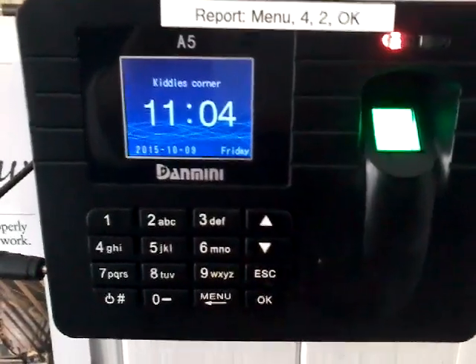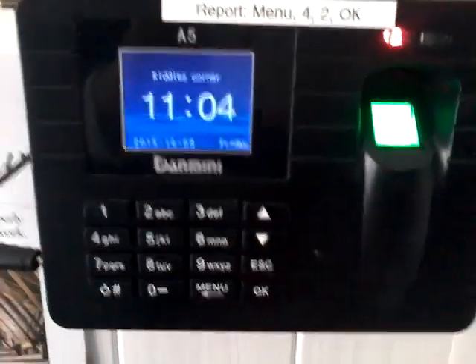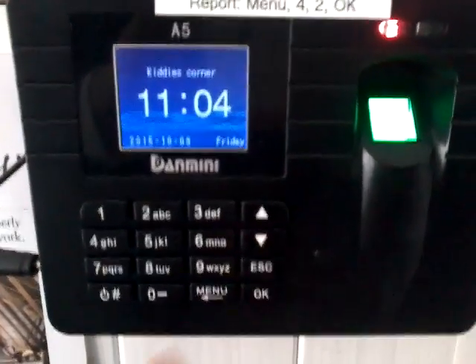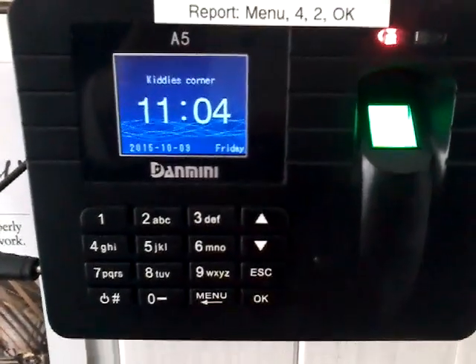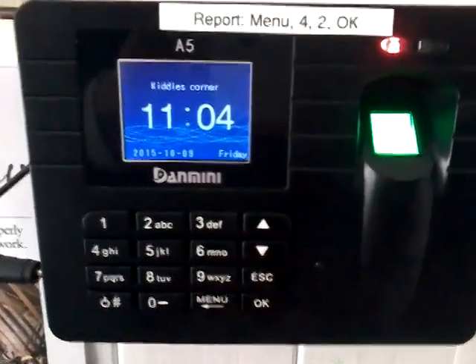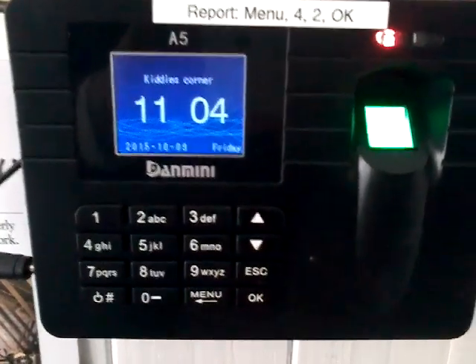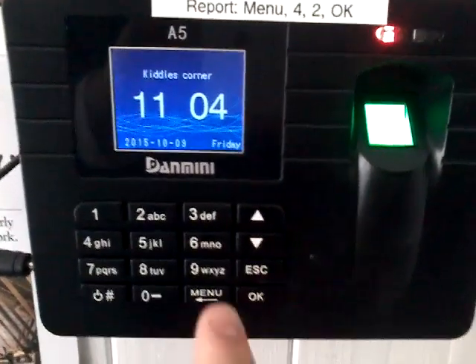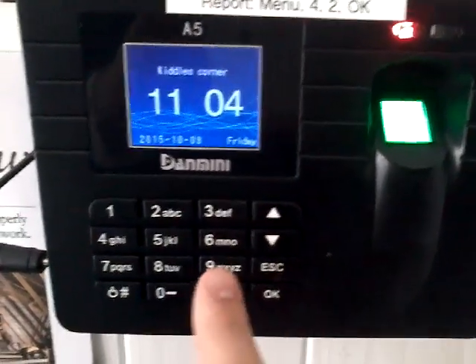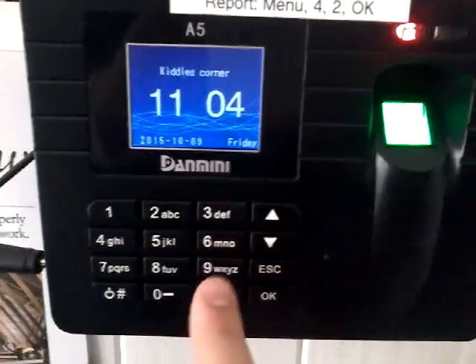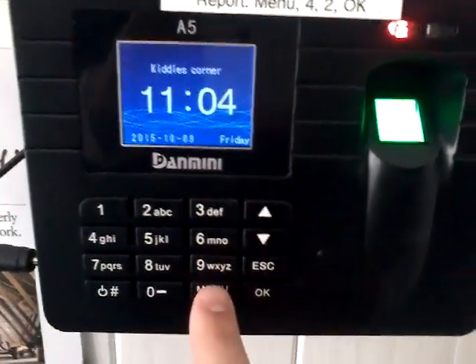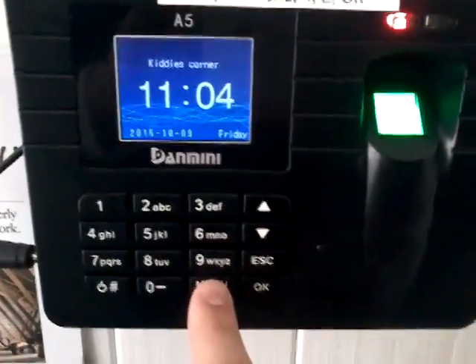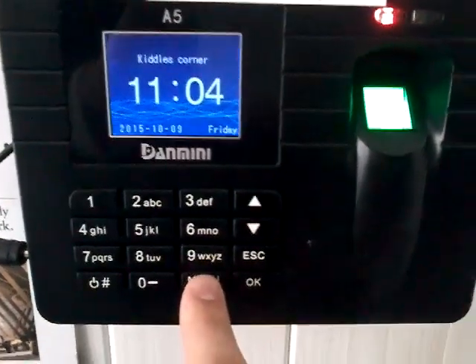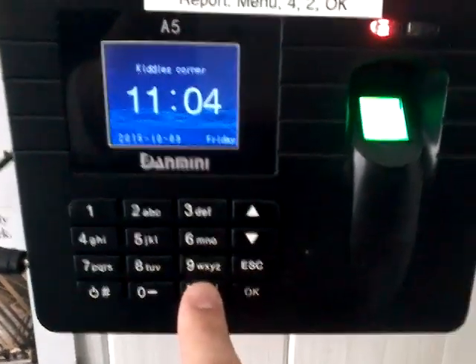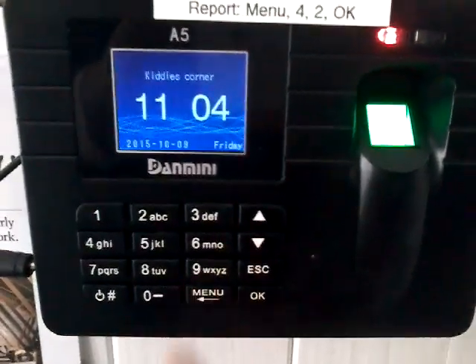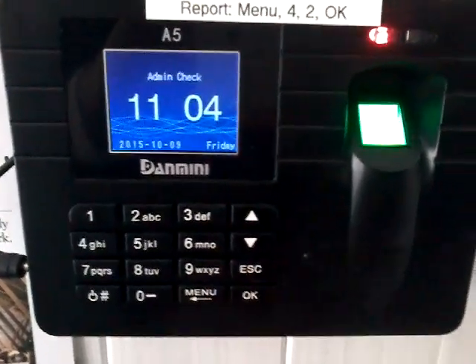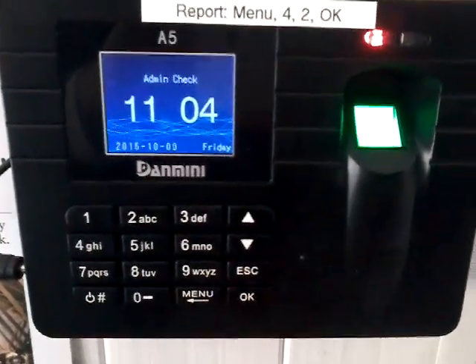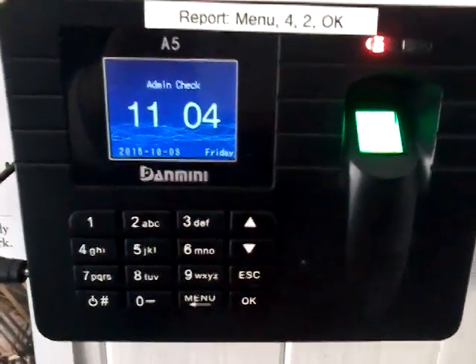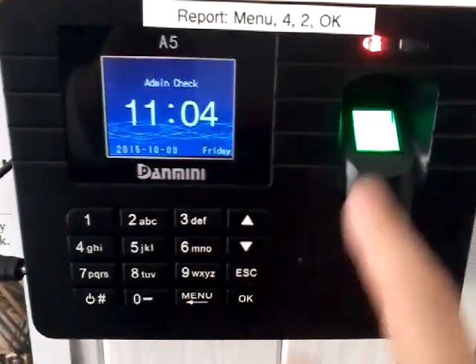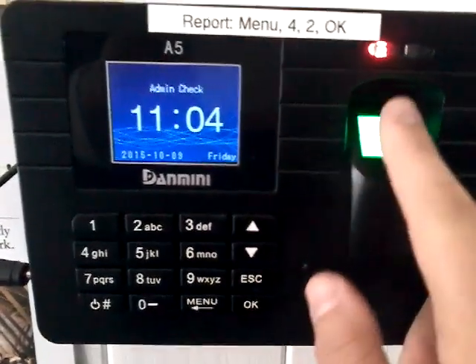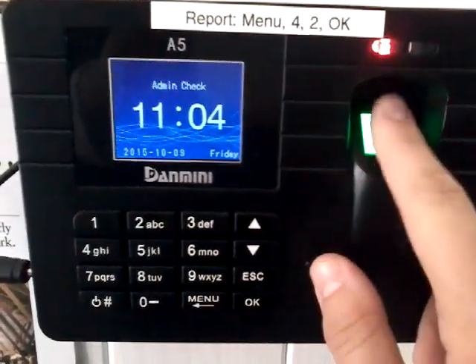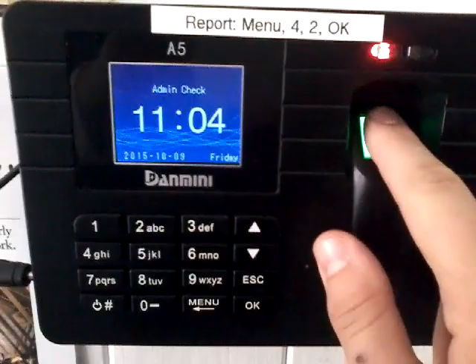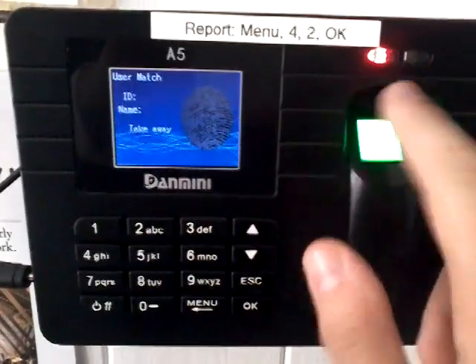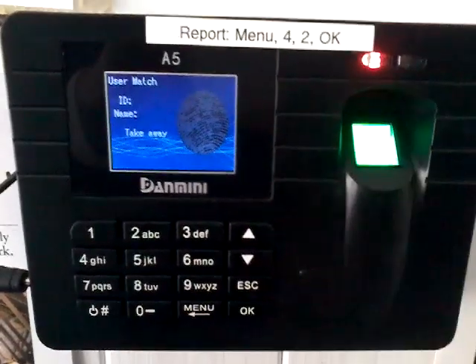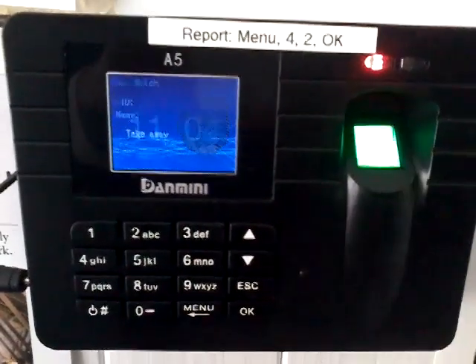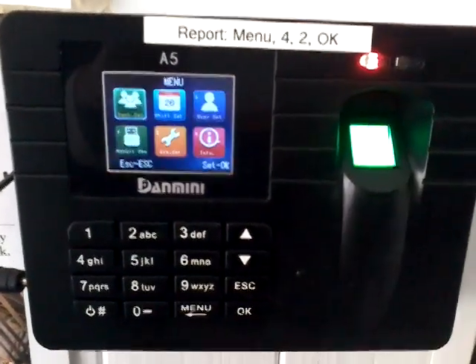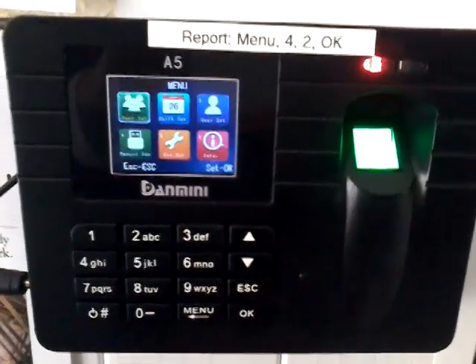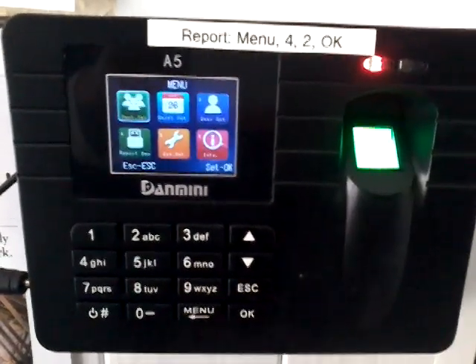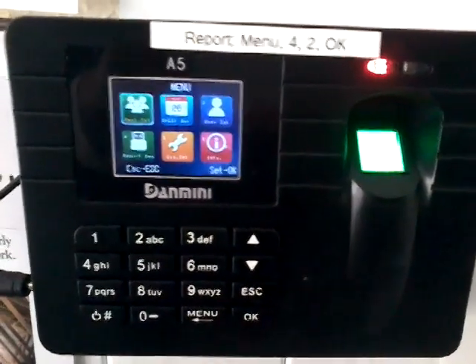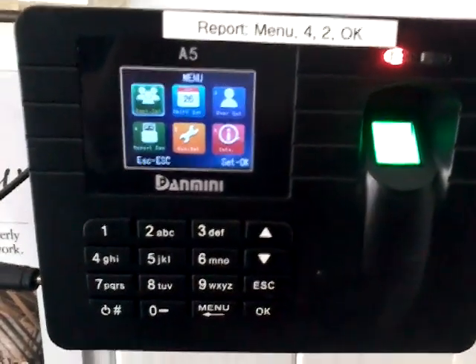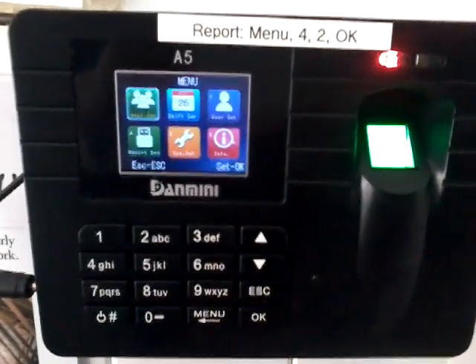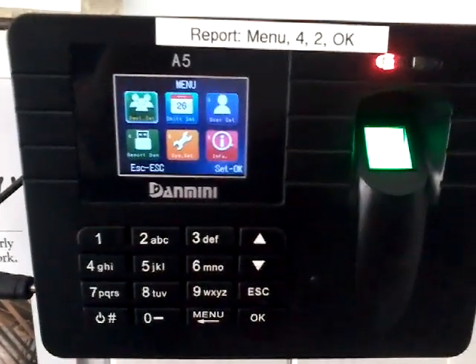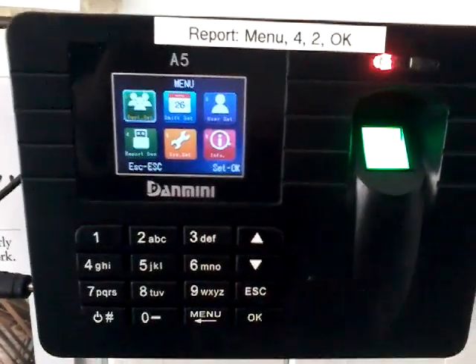To set a new user, first of all we will press menu, sign in. It can only be admin that does it.